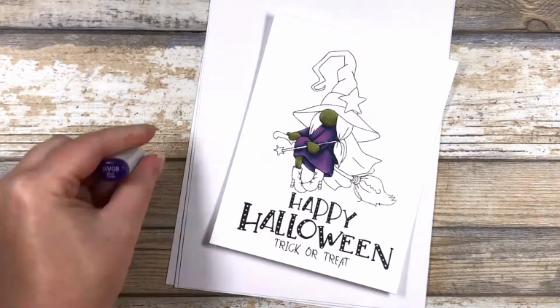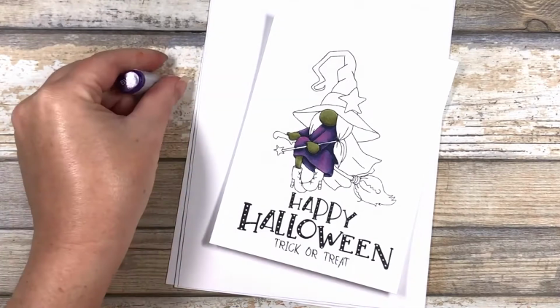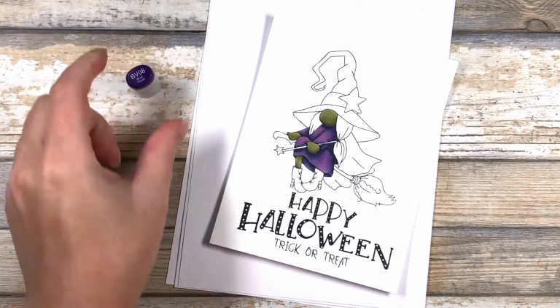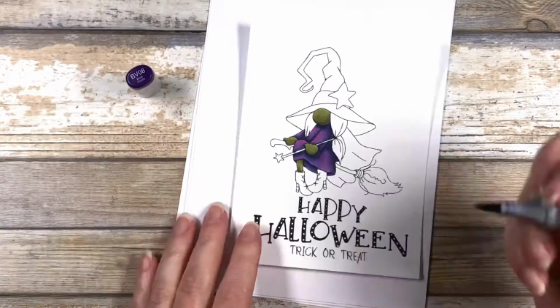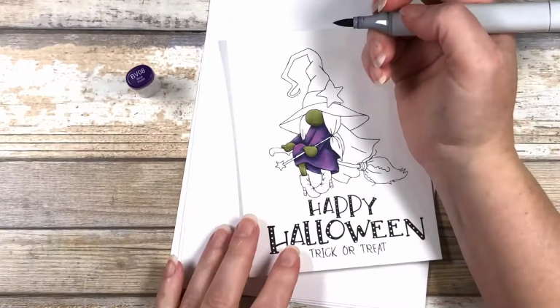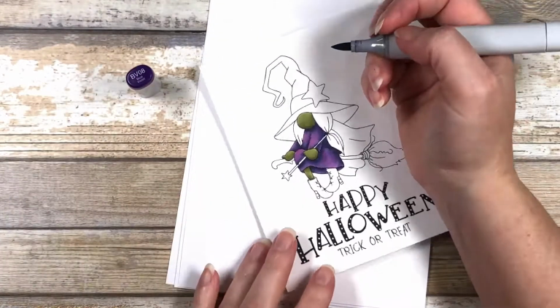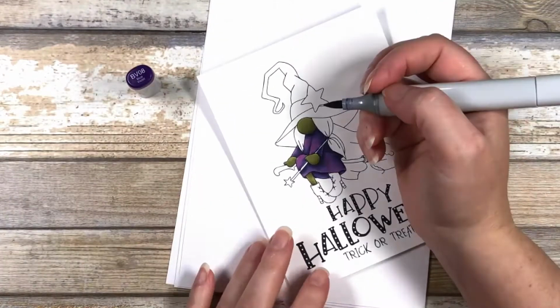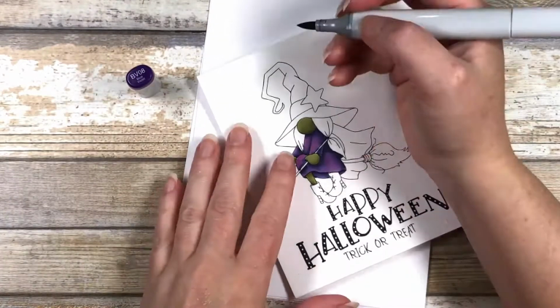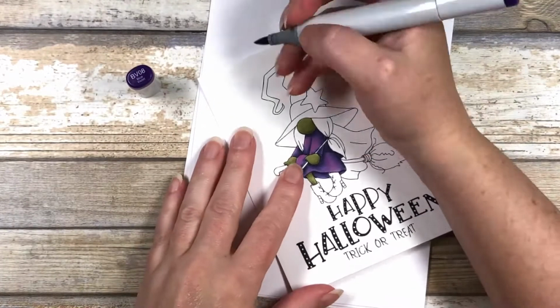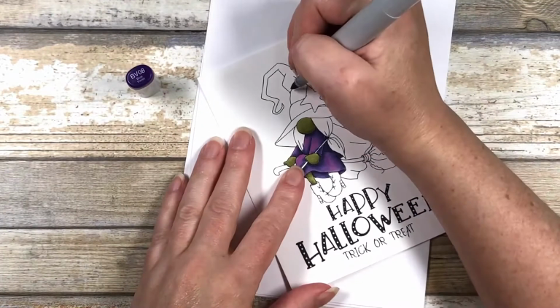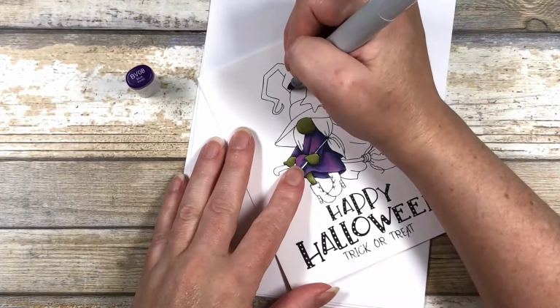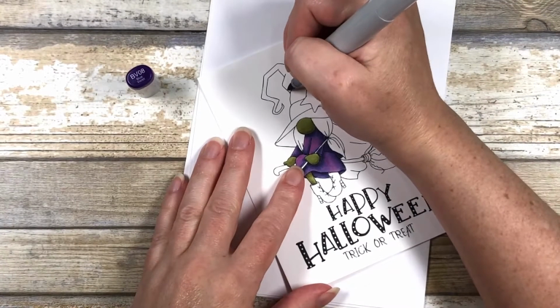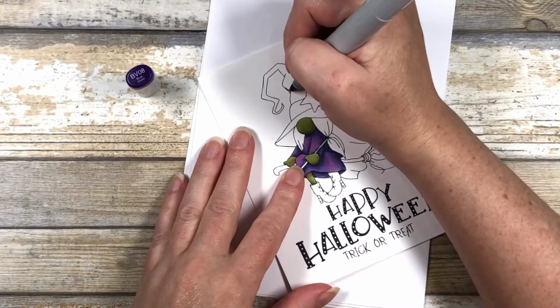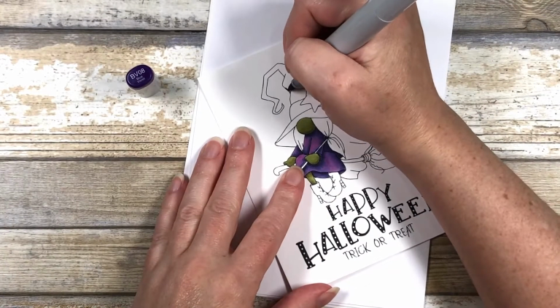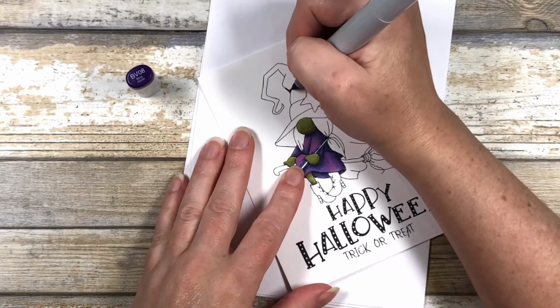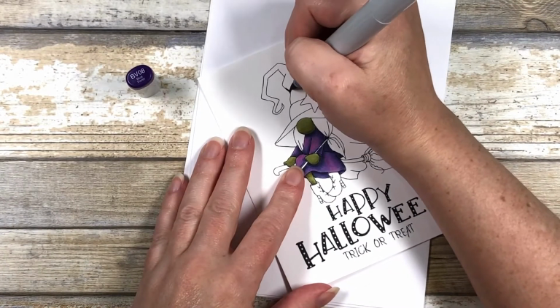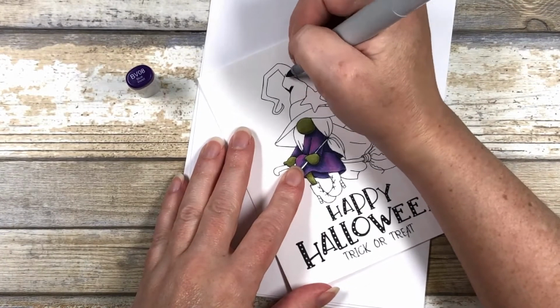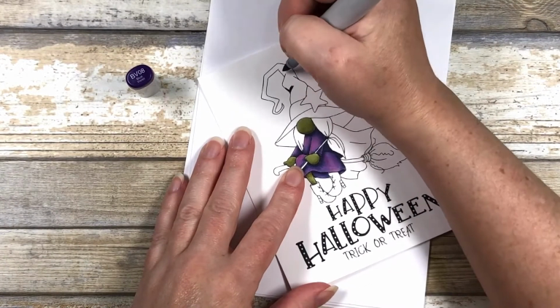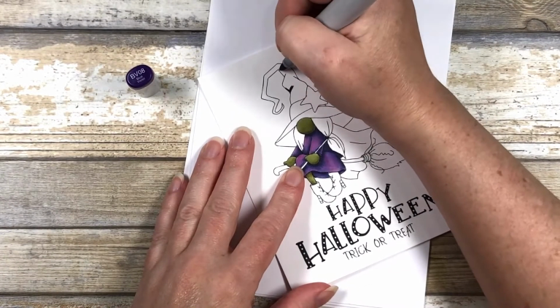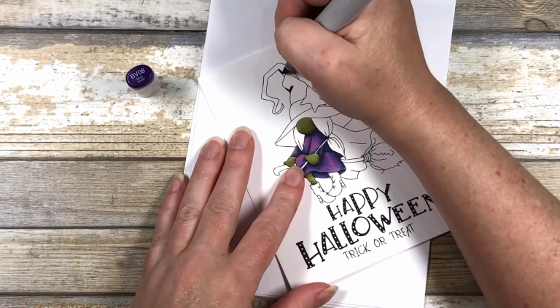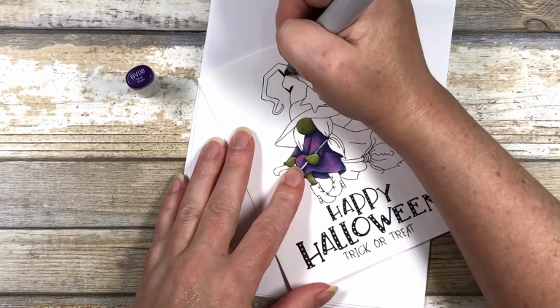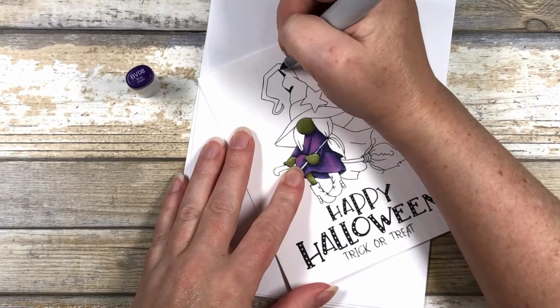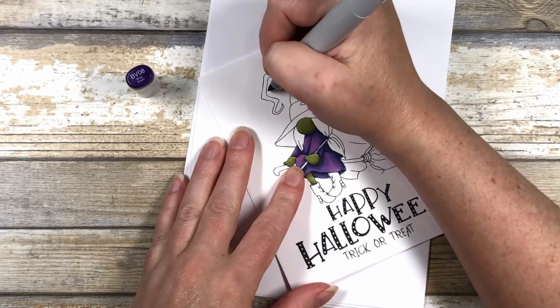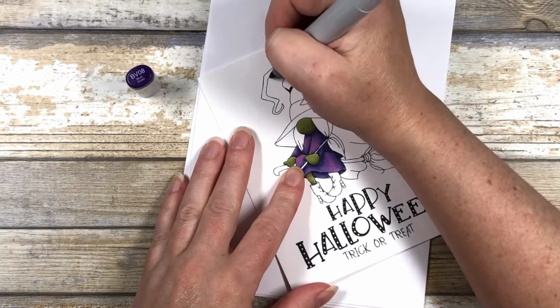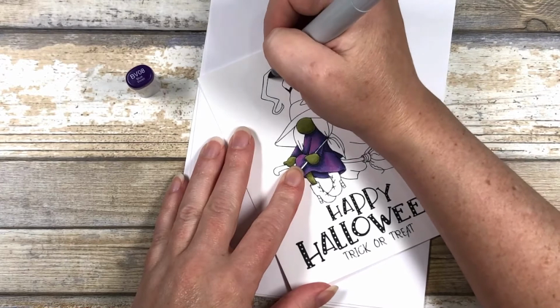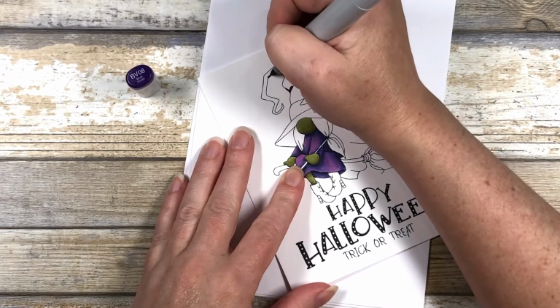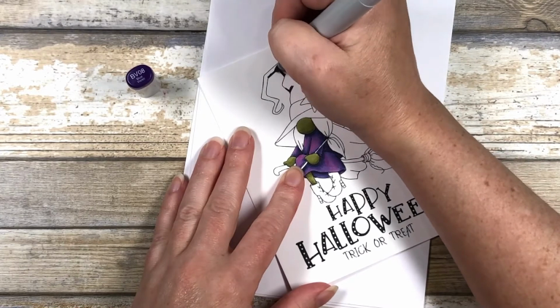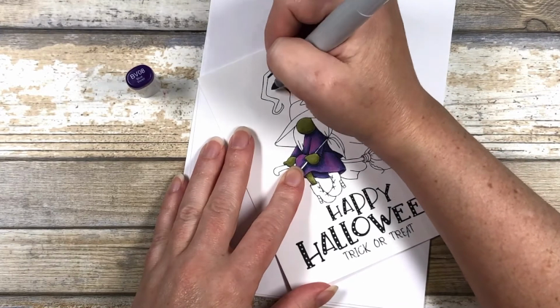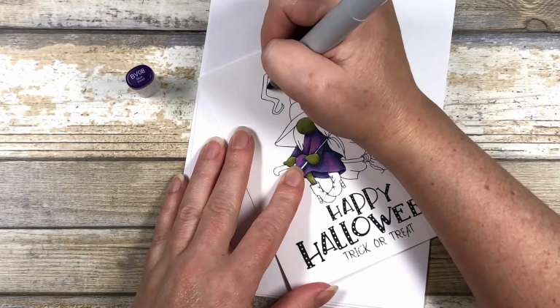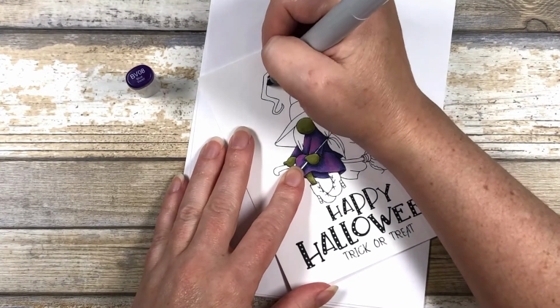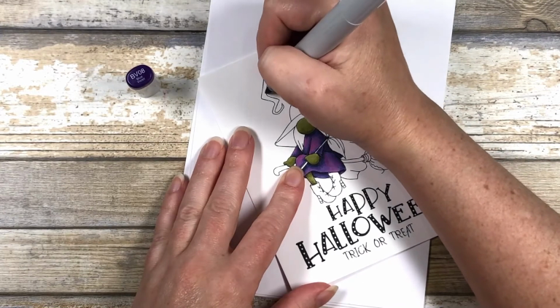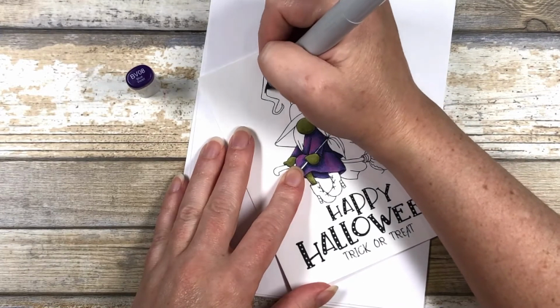For the hat, I'm going to do the exact same thing that I did with the dress. I'm going to go ahead and speed this up and let you listen to some music while I color.